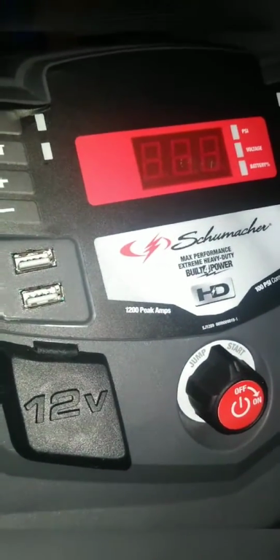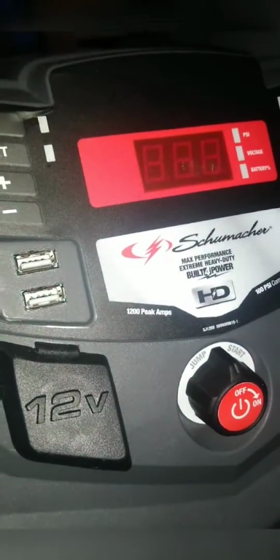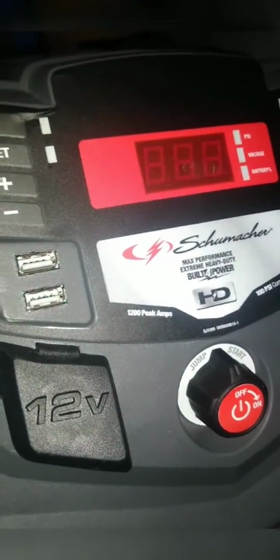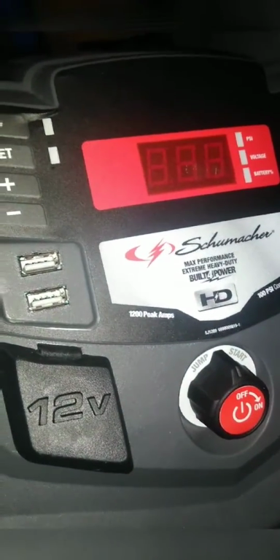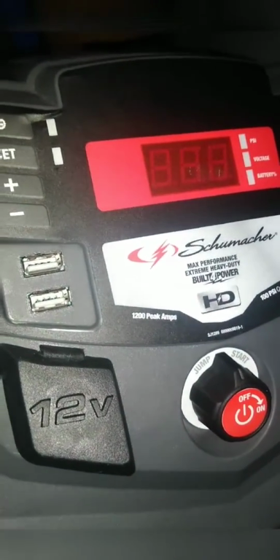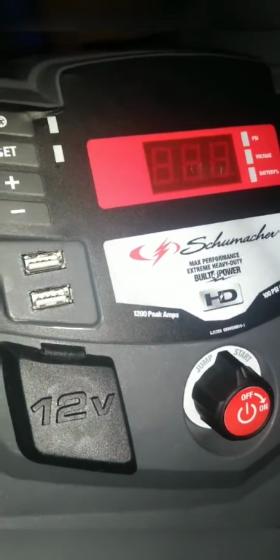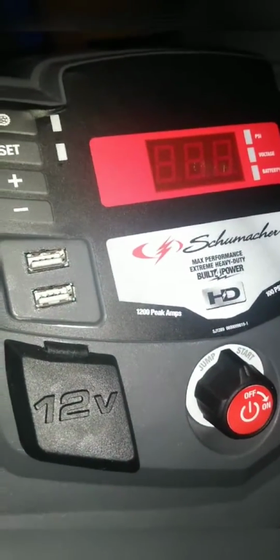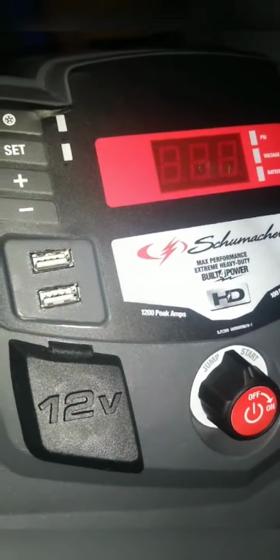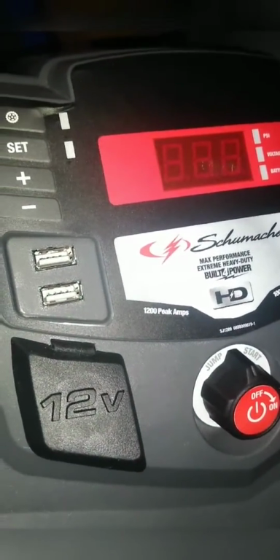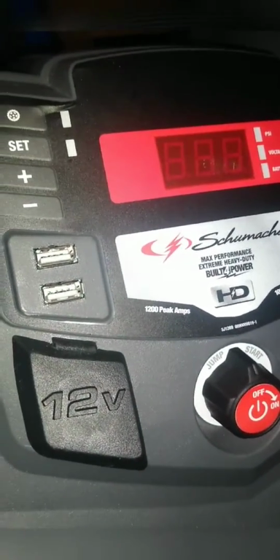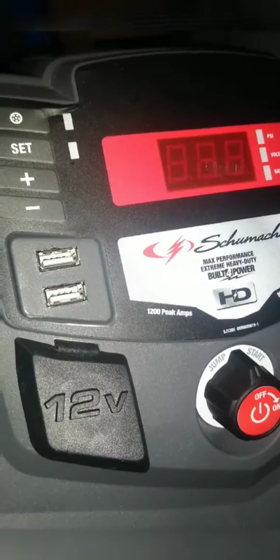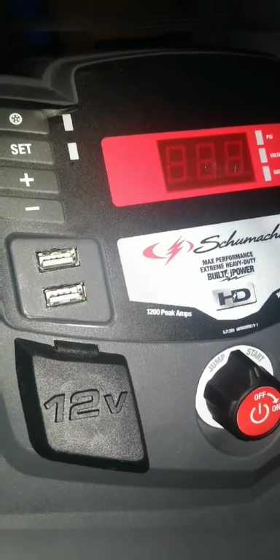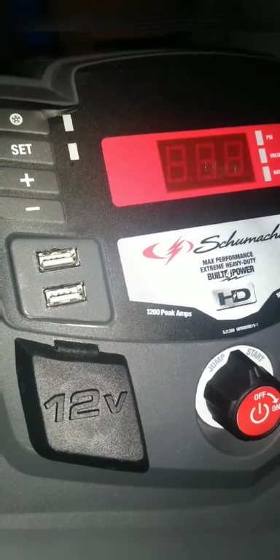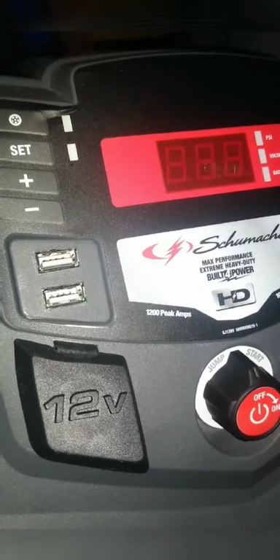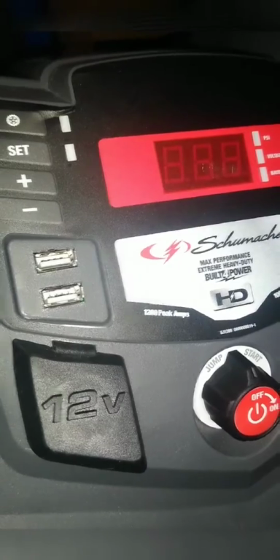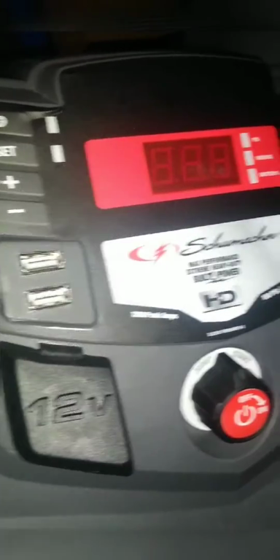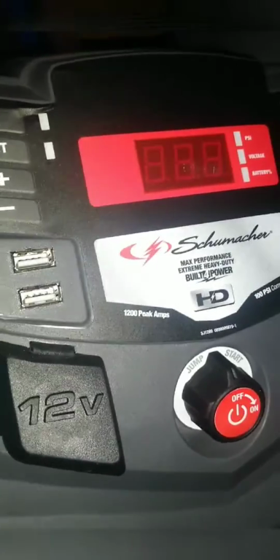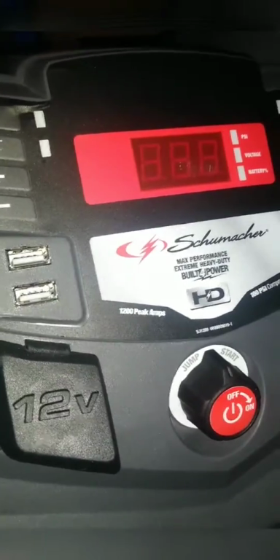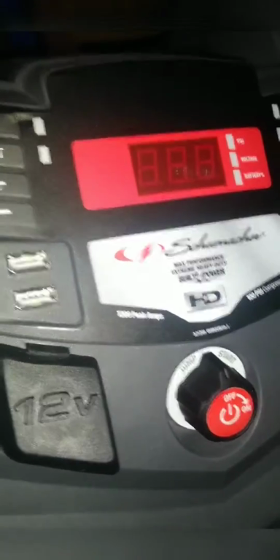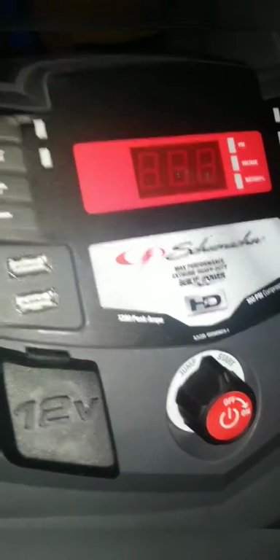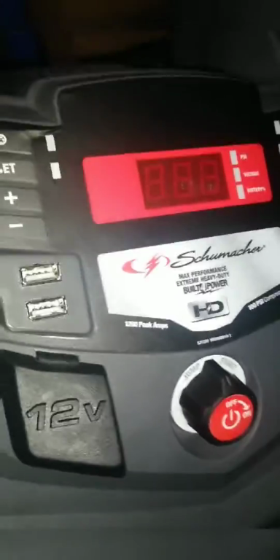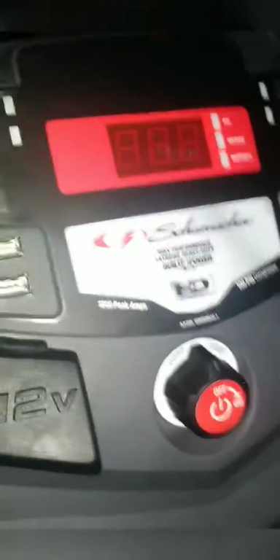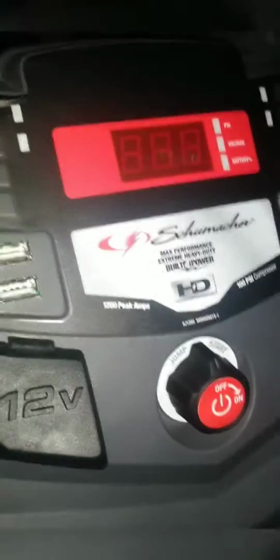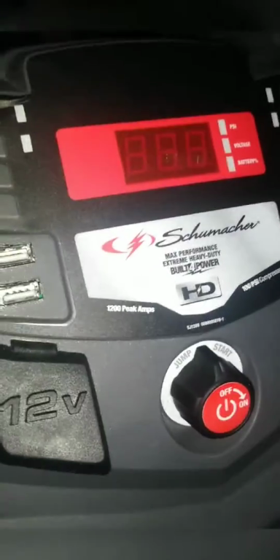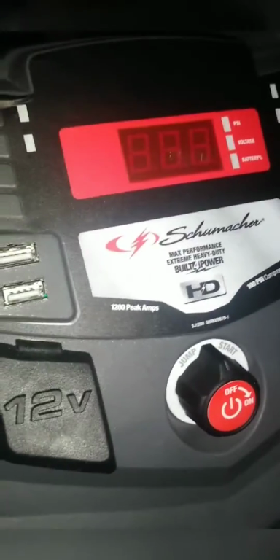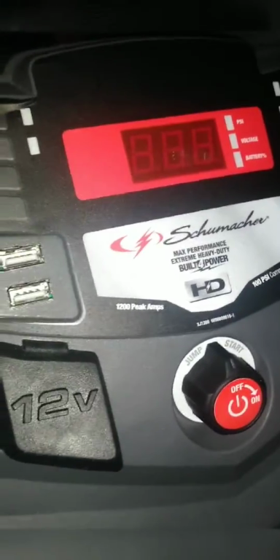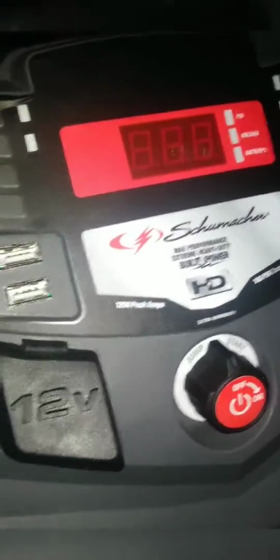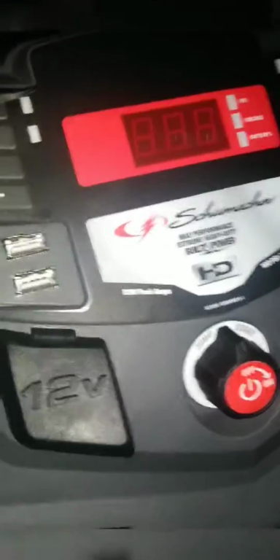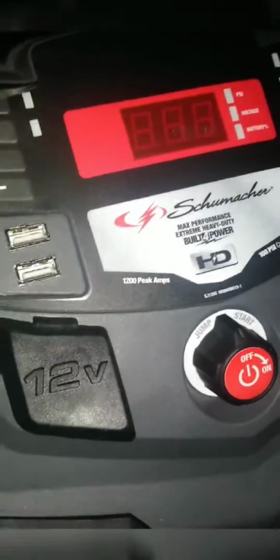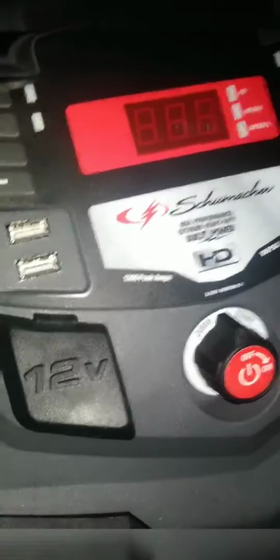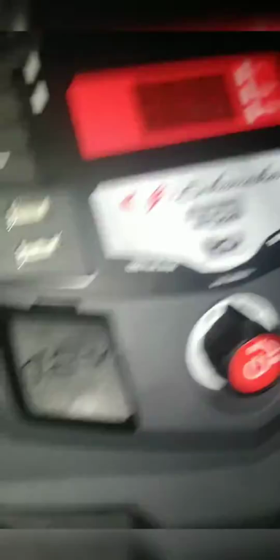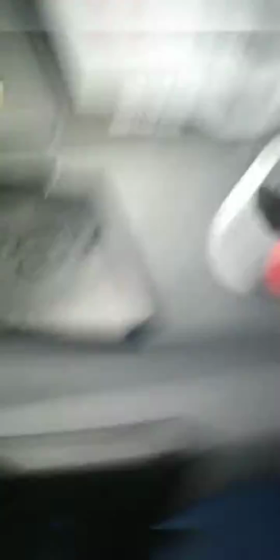Schumacher max performing, extreme duty, built for power — this is a really good unit, but I ruined it.